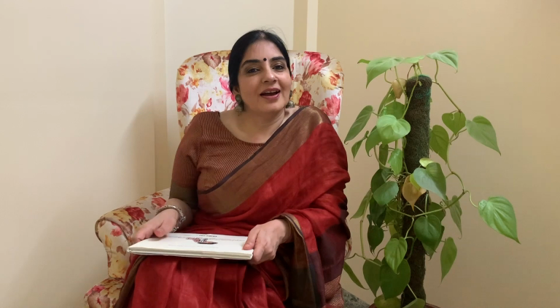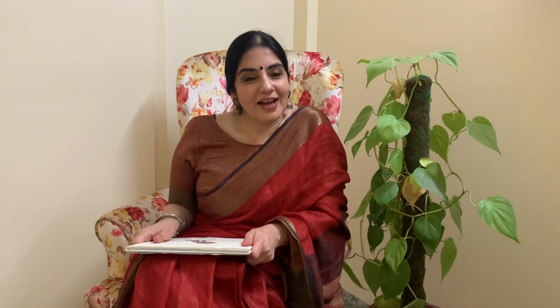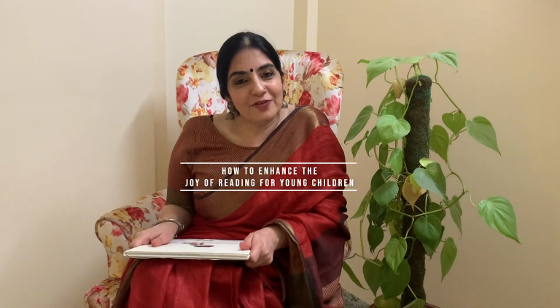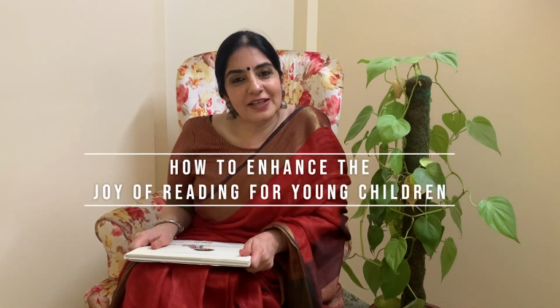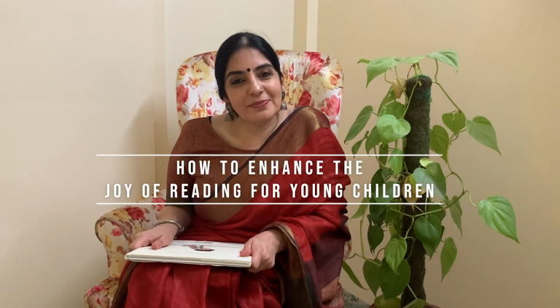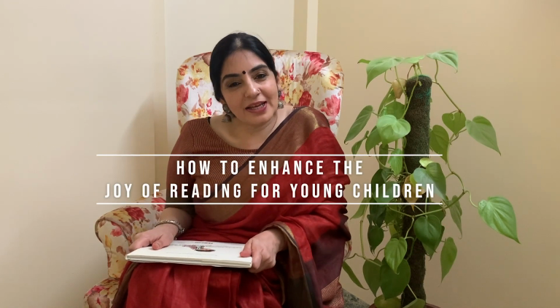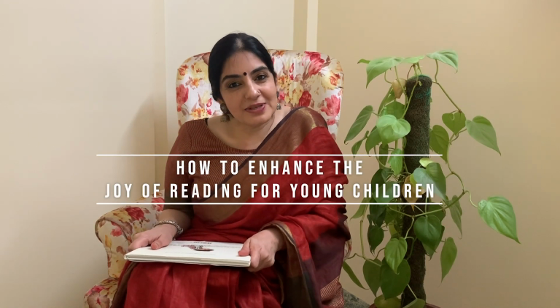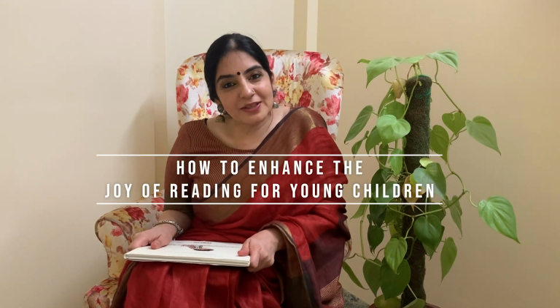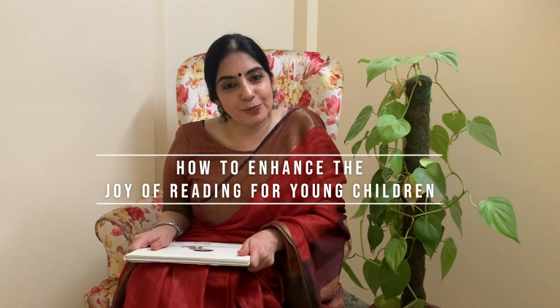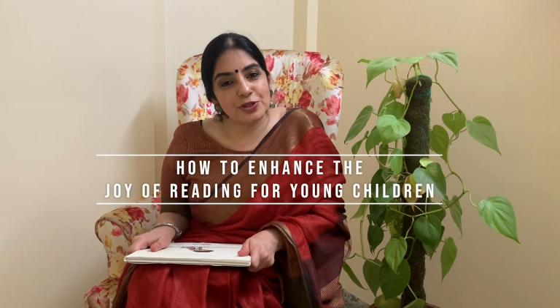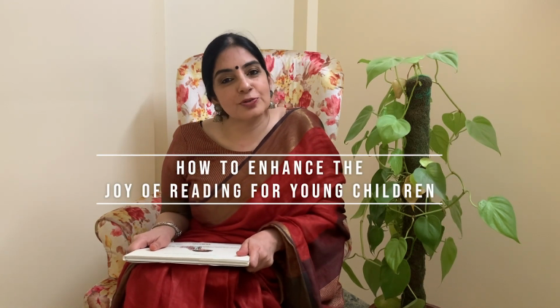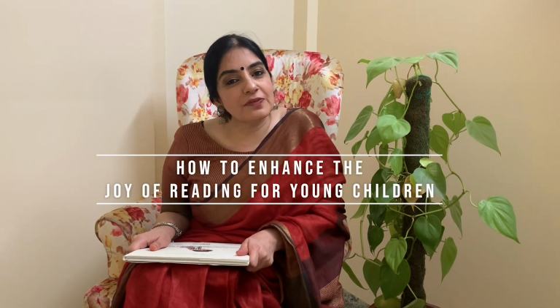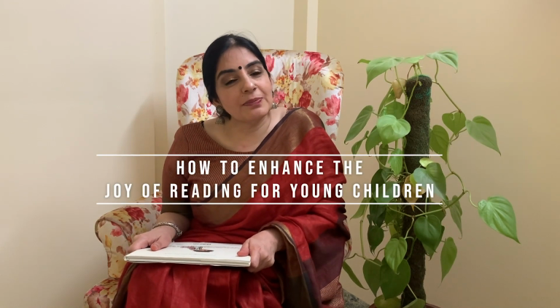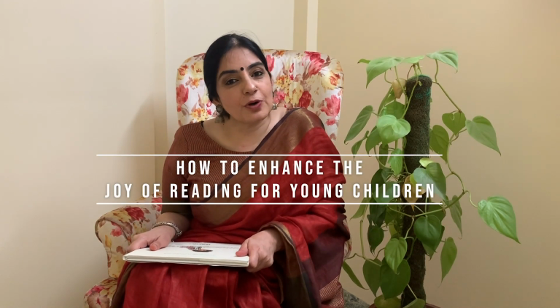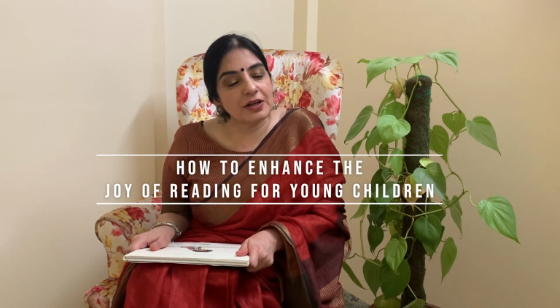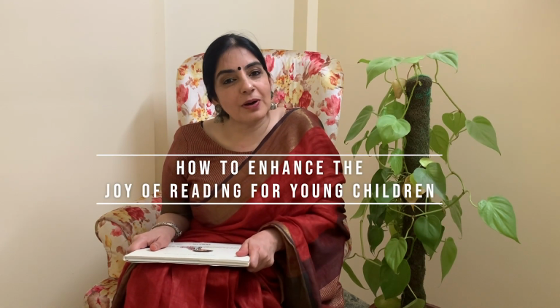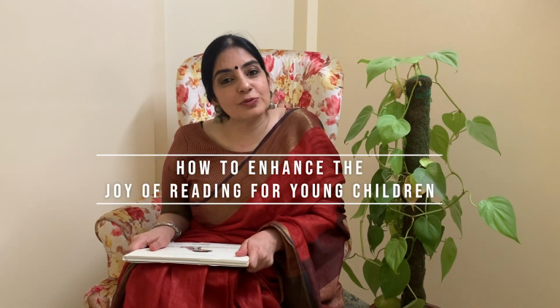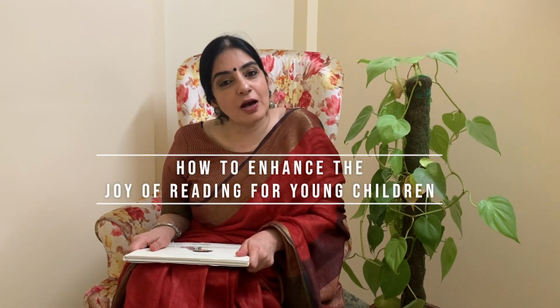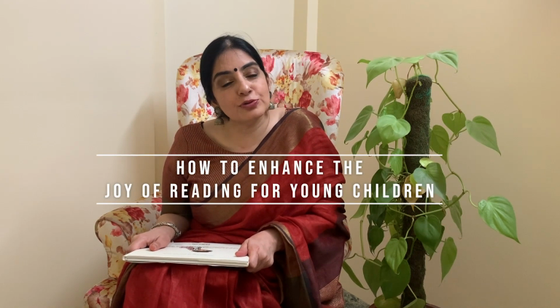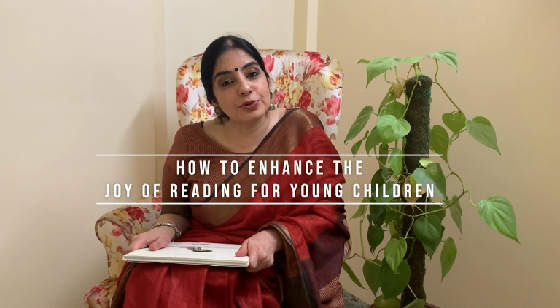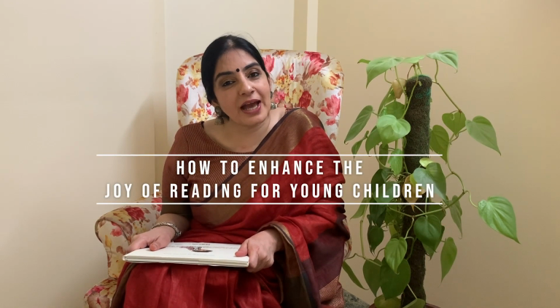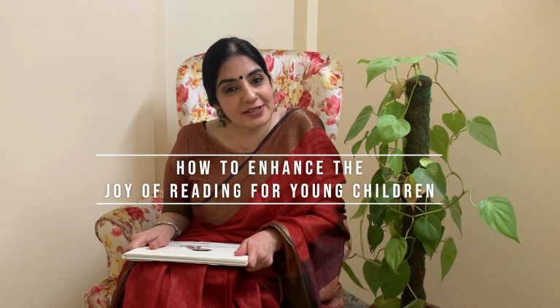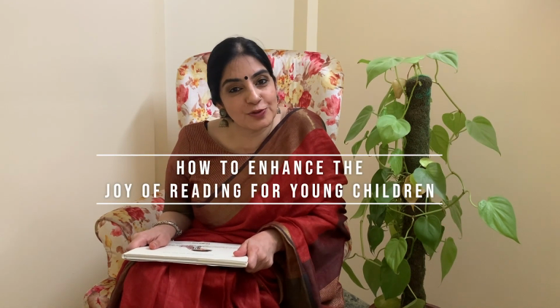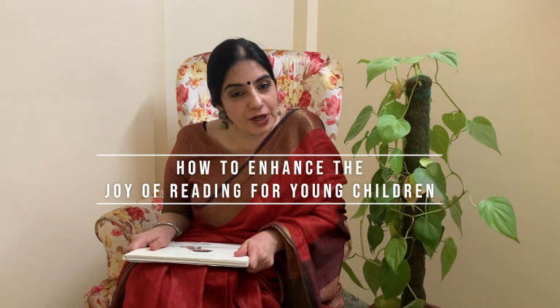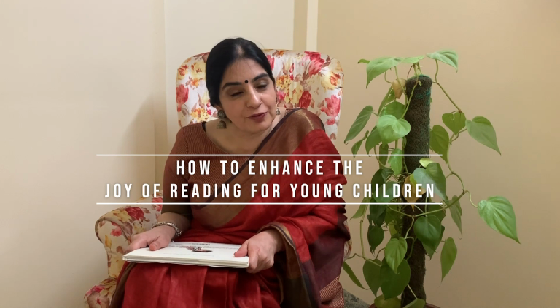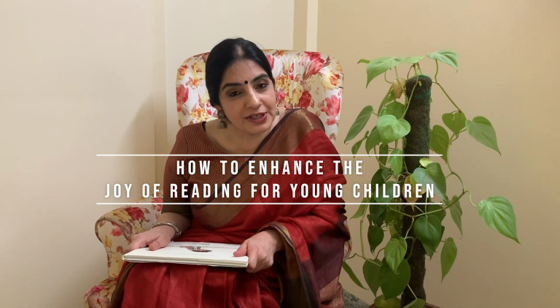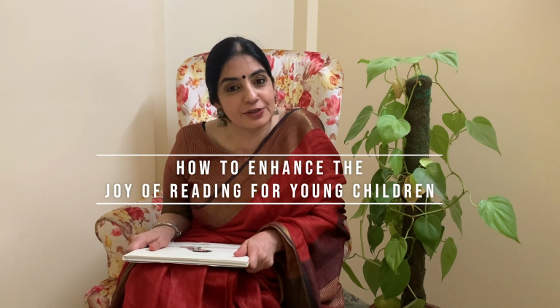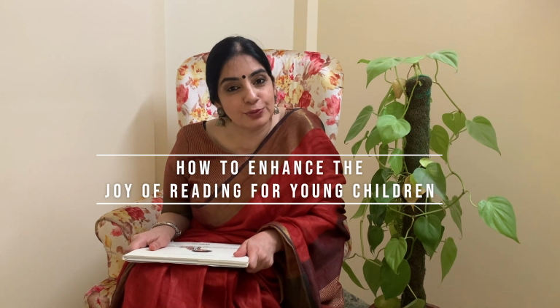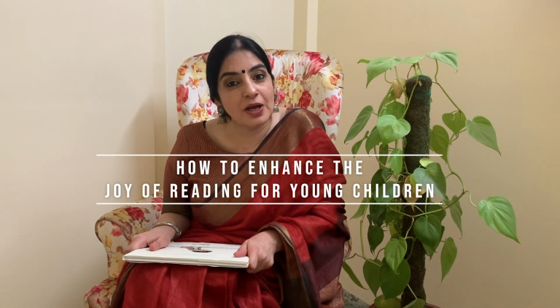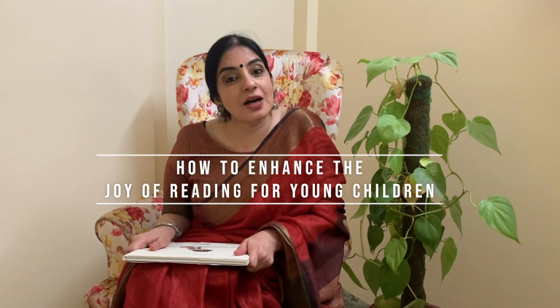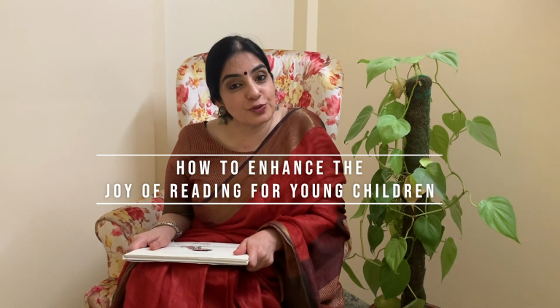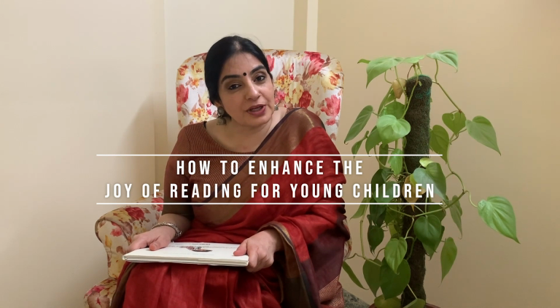Hello friends, my name is Indra Kunj. Today we'll be talking about how to enhance the joy of reading through a story.